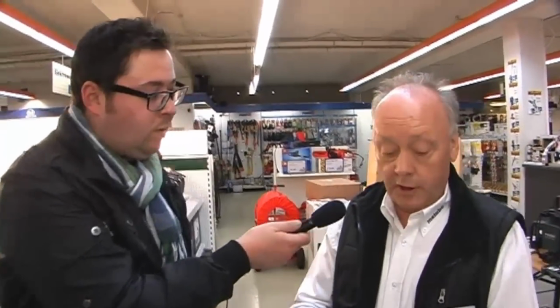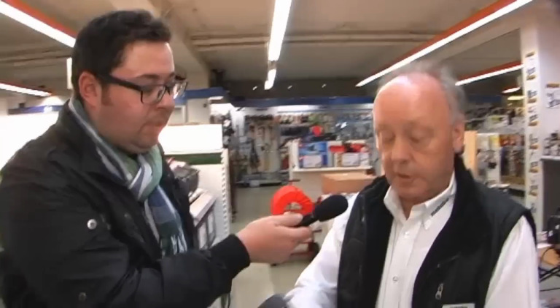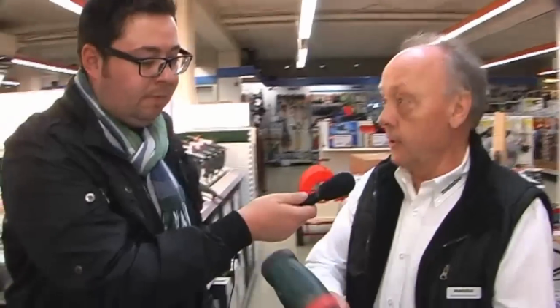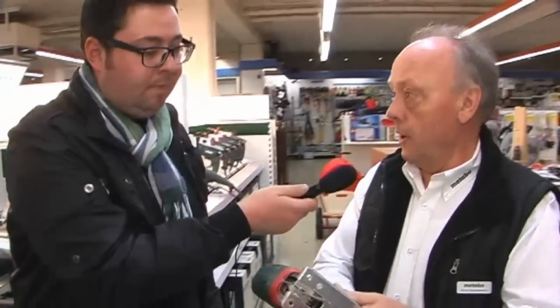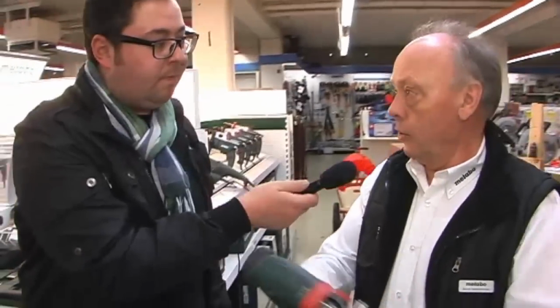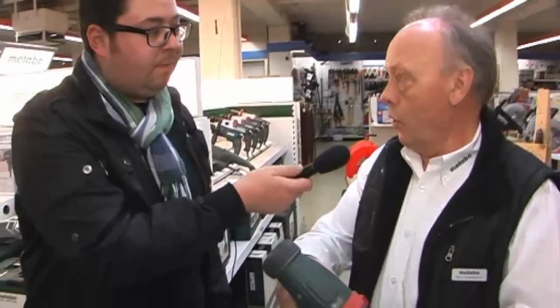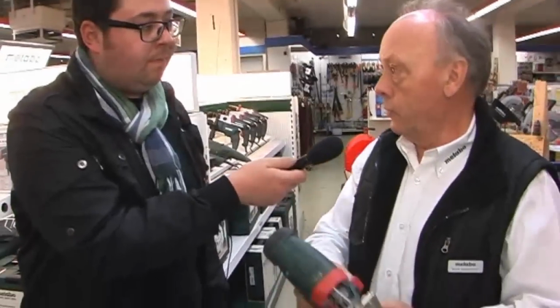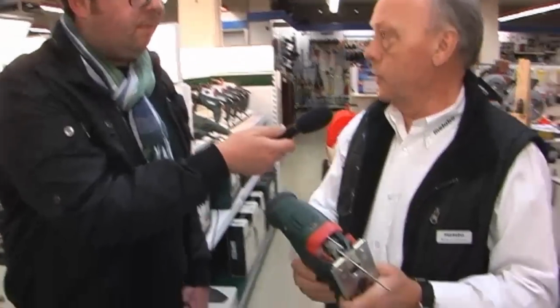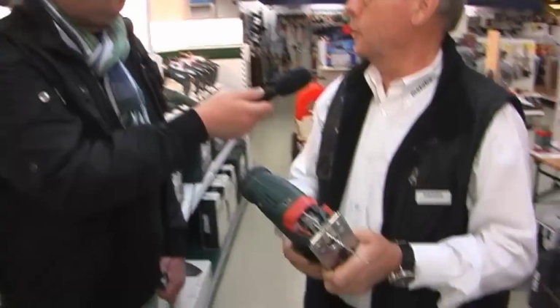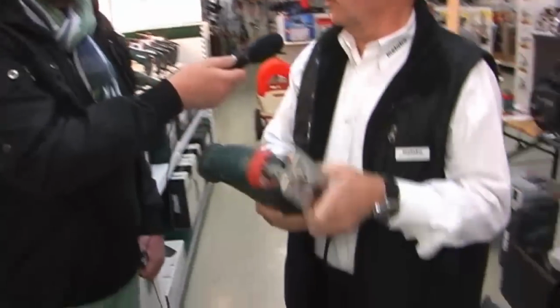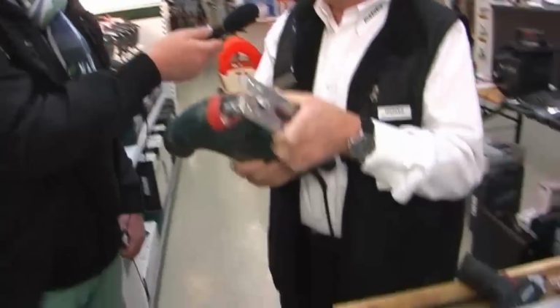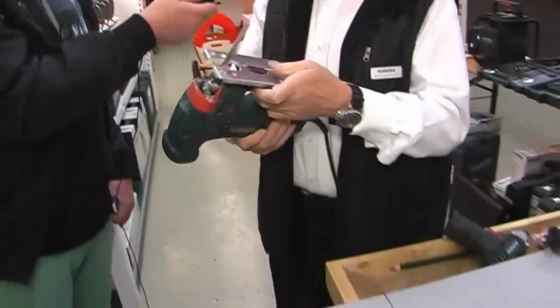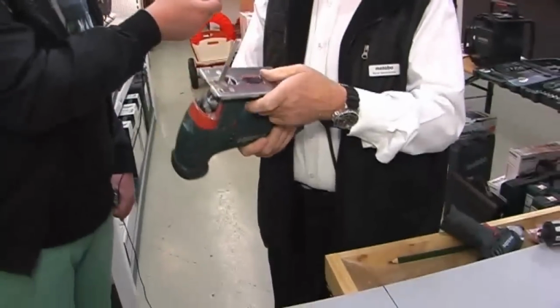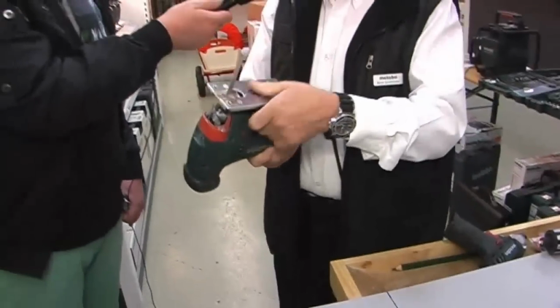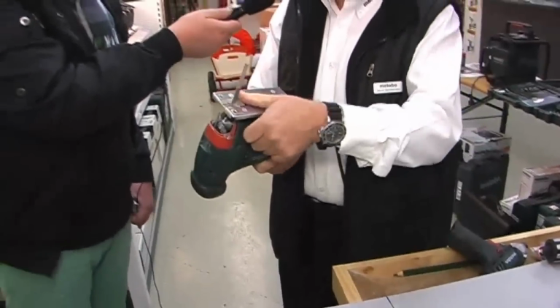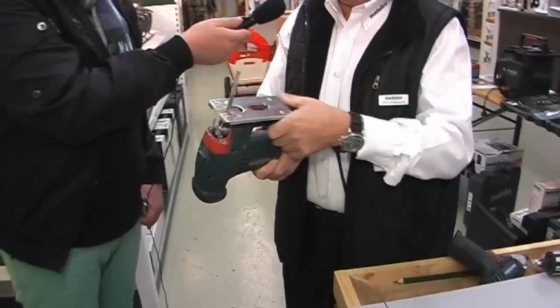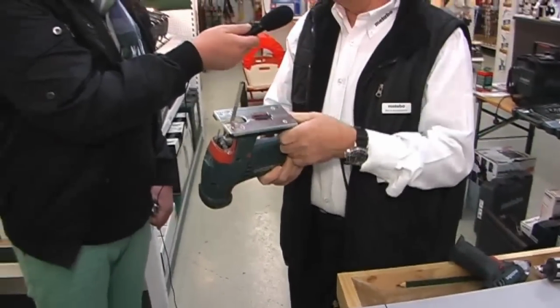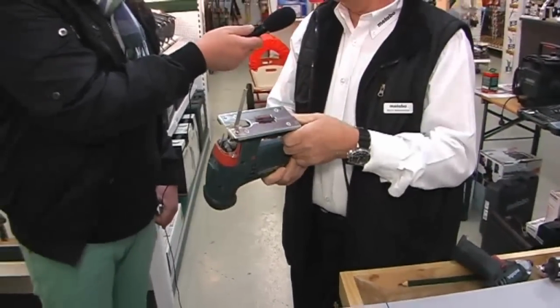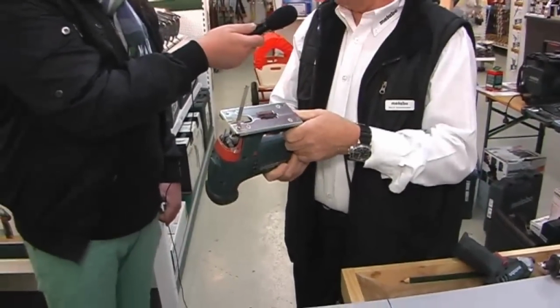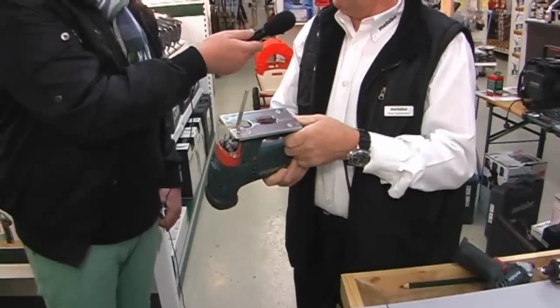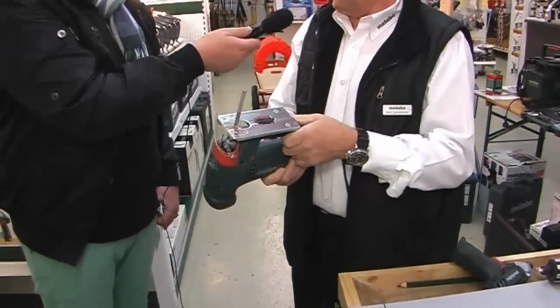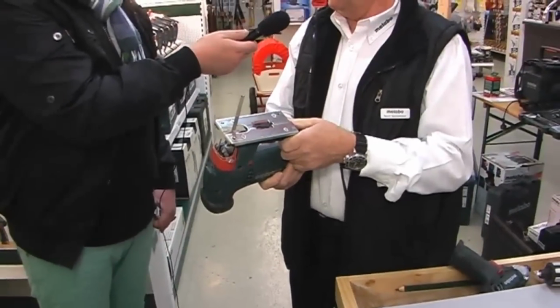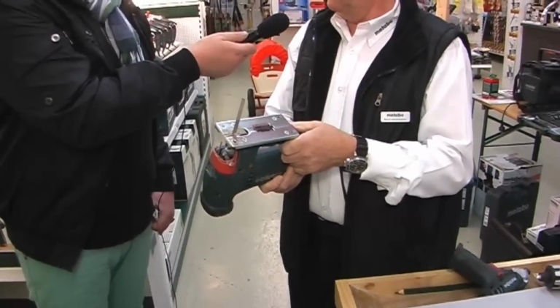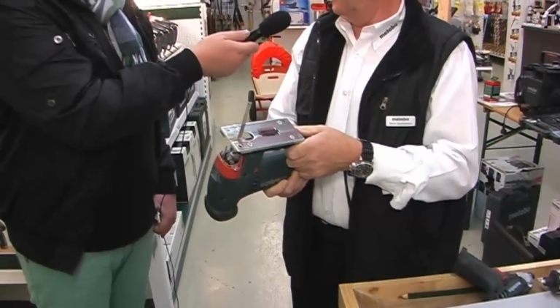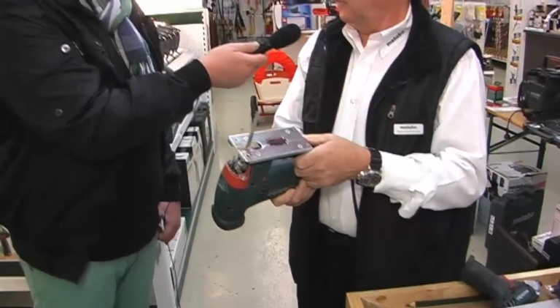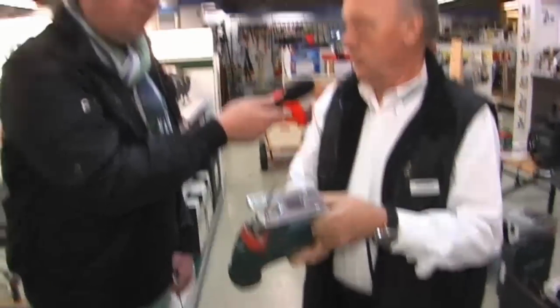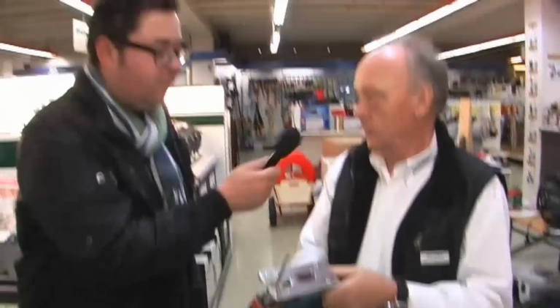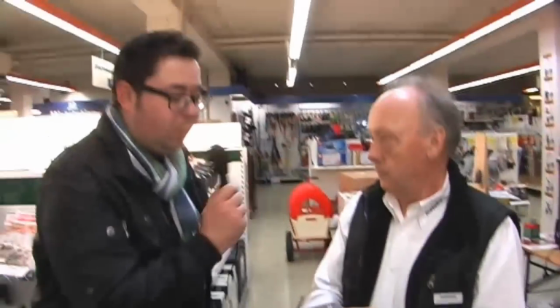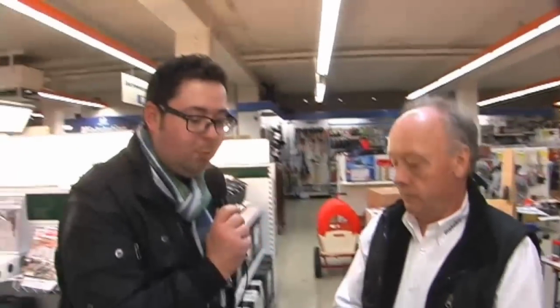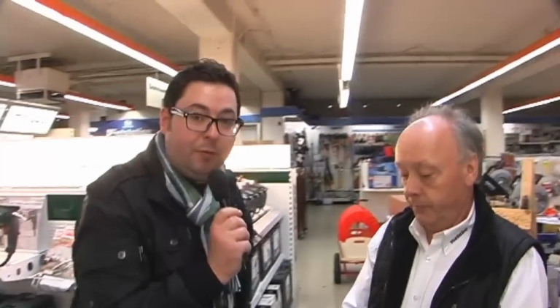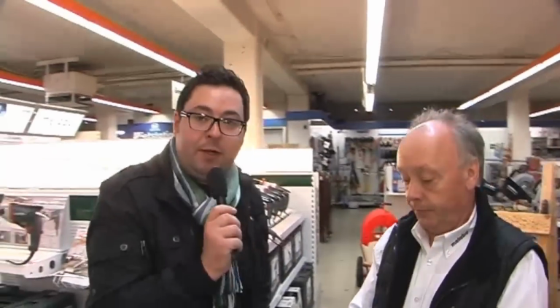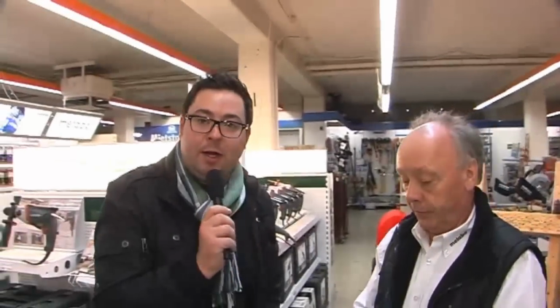Und jetzt kann ich meine Kurvenschnitte und so weiter machen. Ich habe hier eine gerade Fläche. Super, vielen Dank.